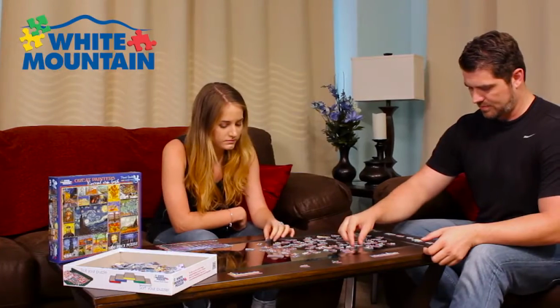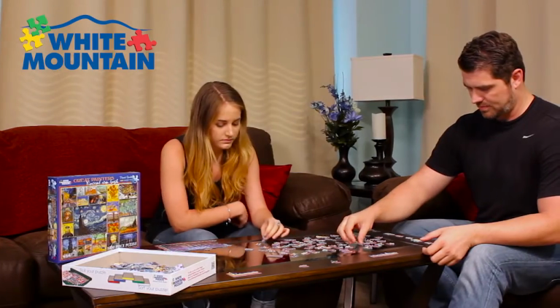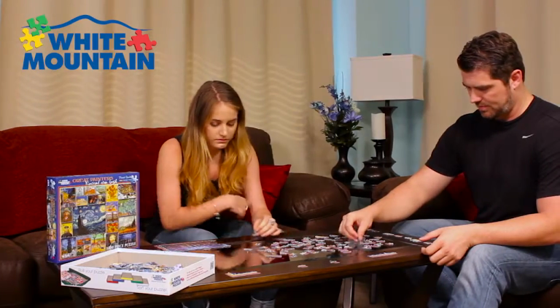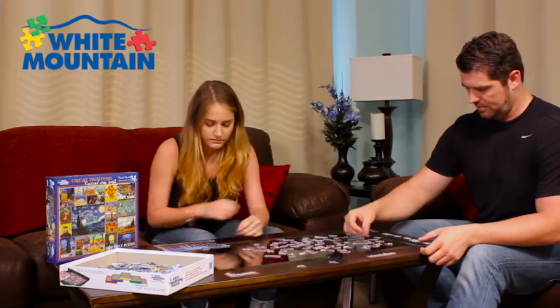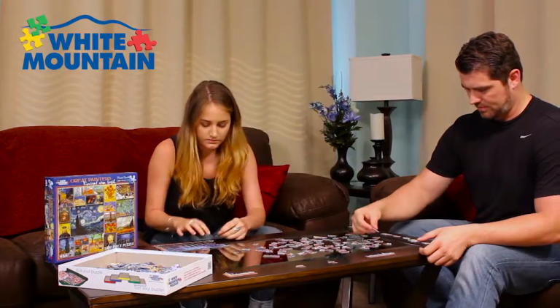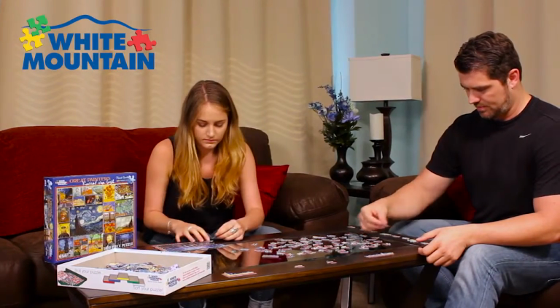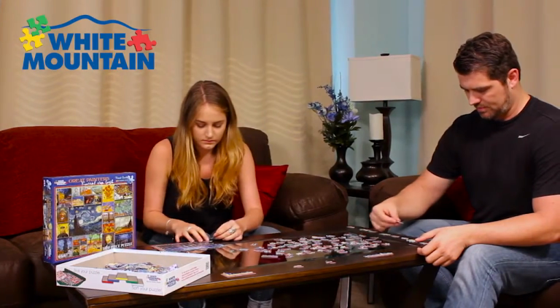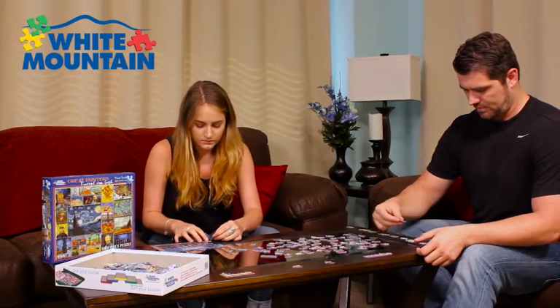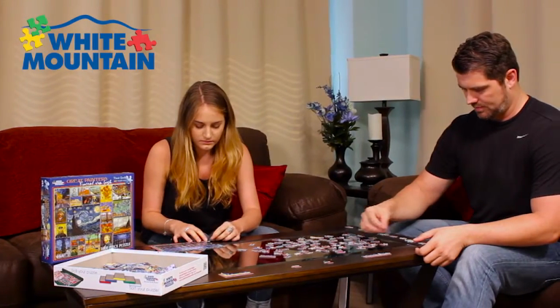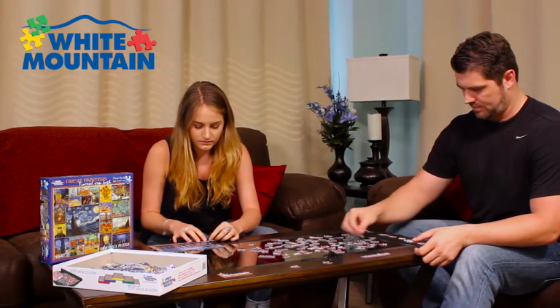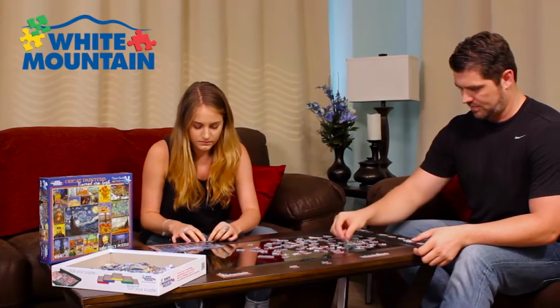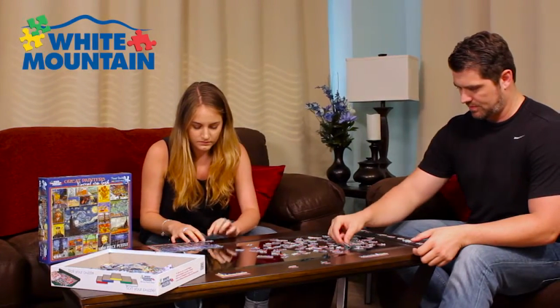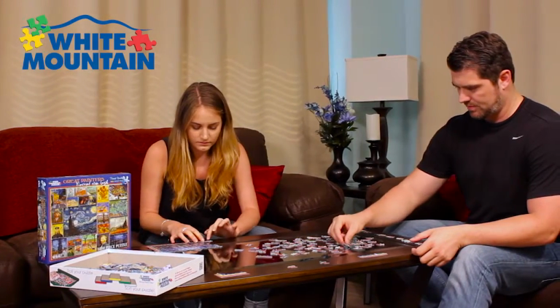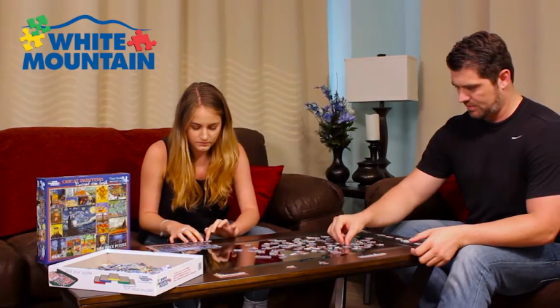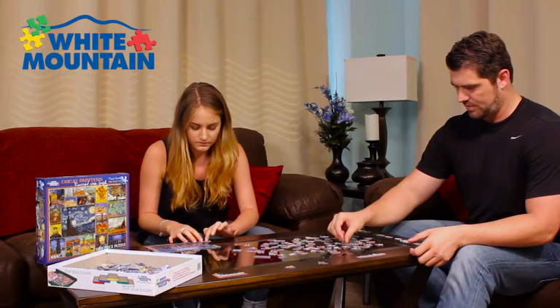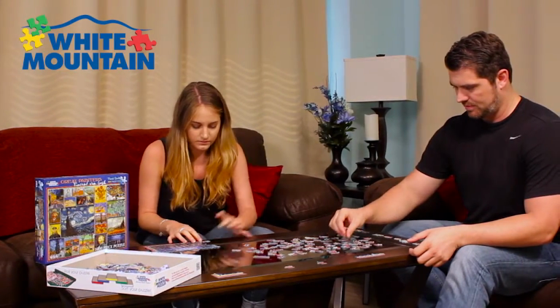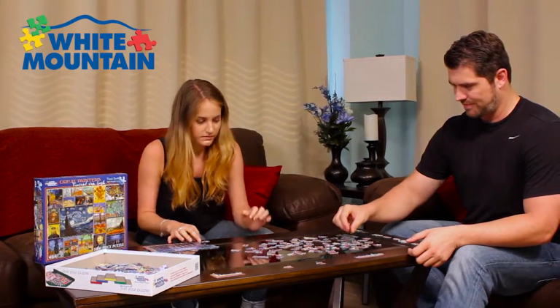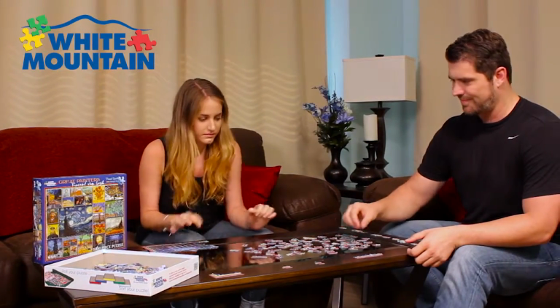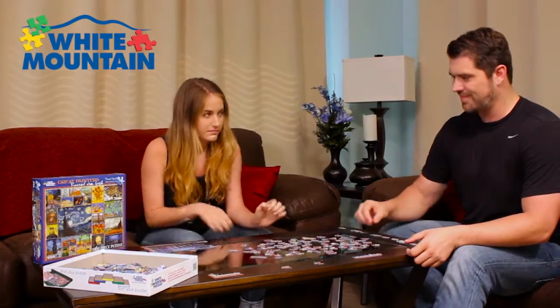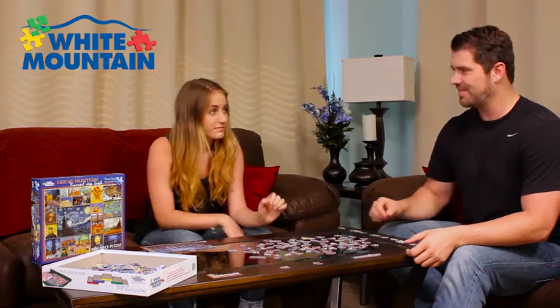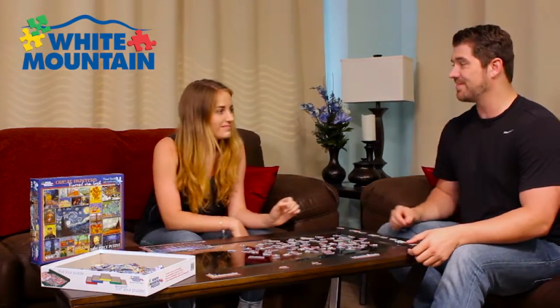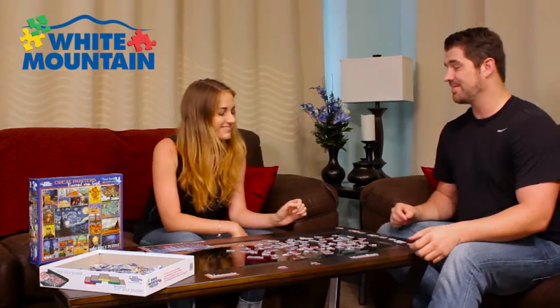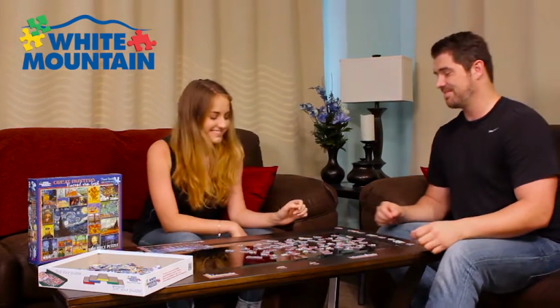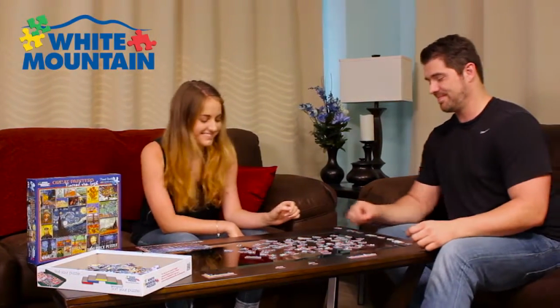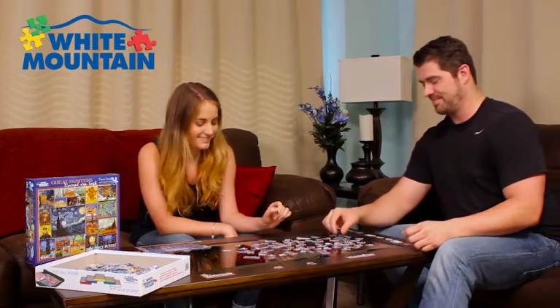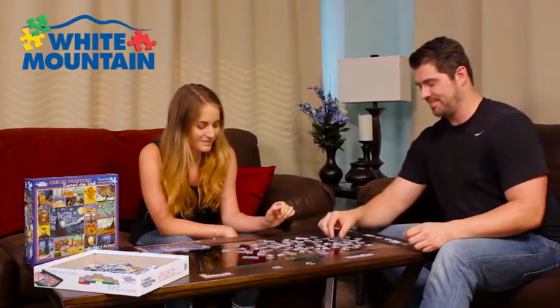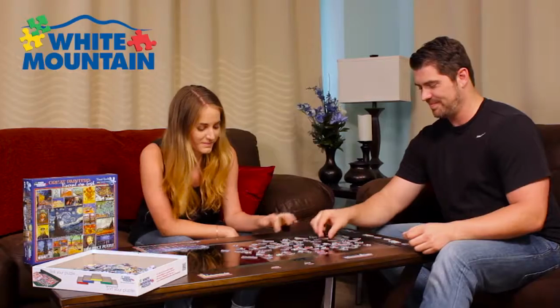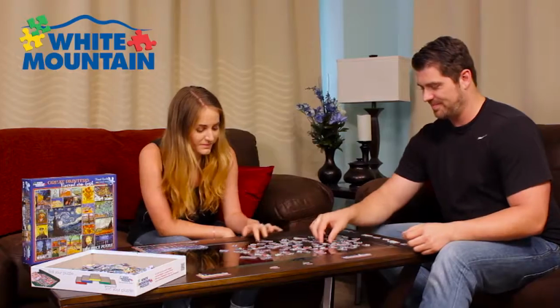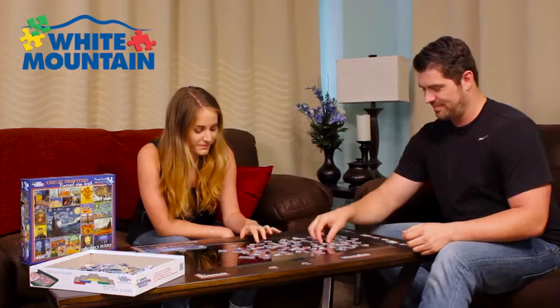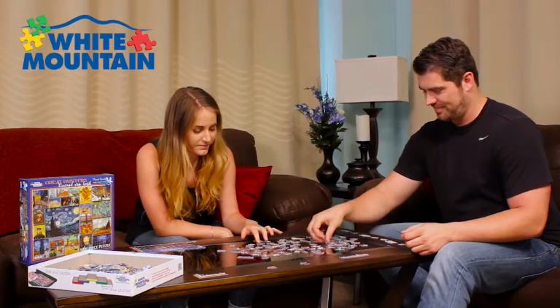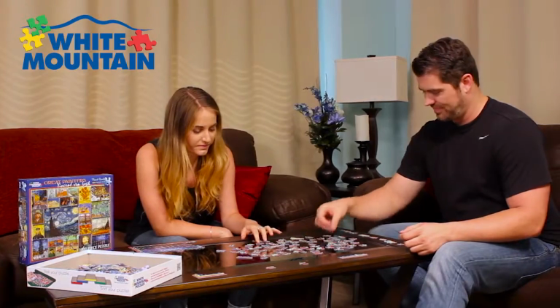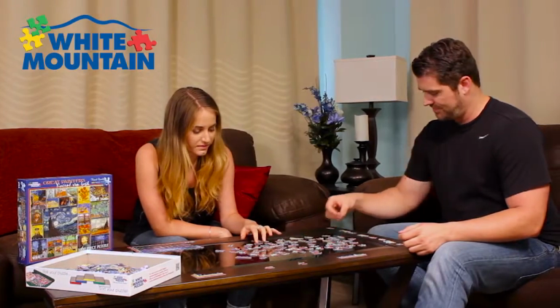White Mountain Jigsaw Puzzles are a great pastime to do by yourself or share with family and friends.